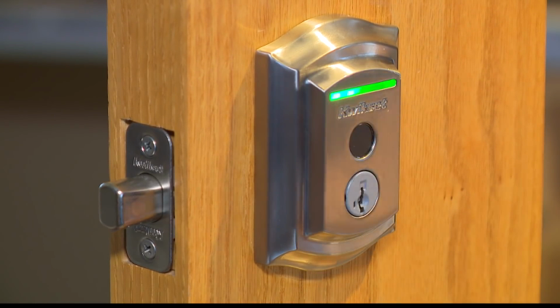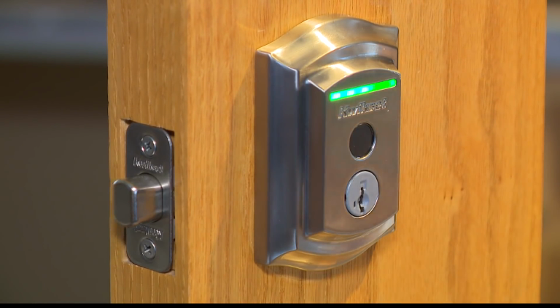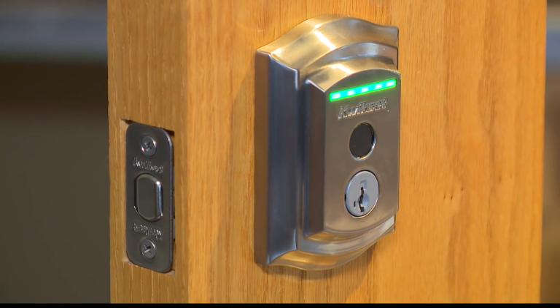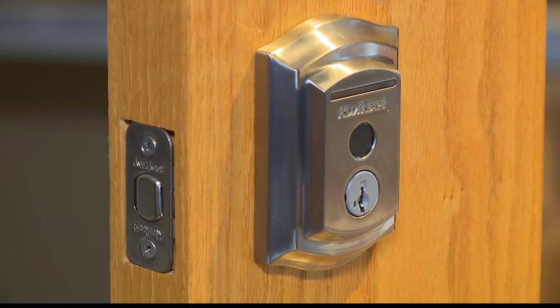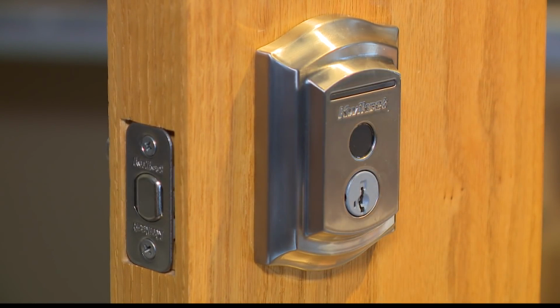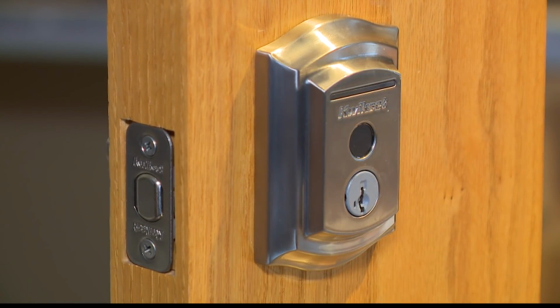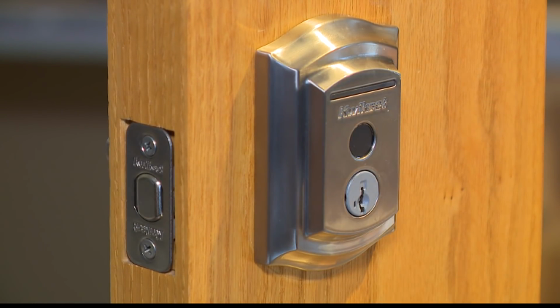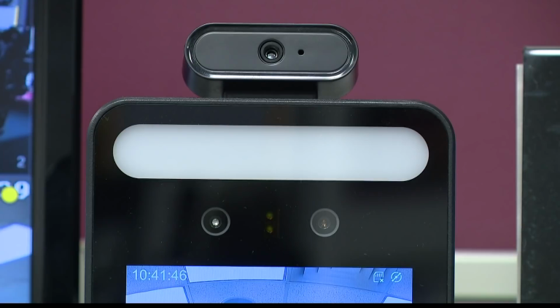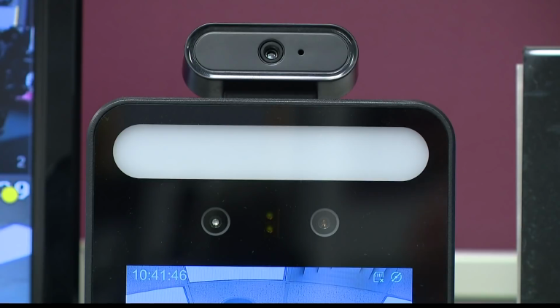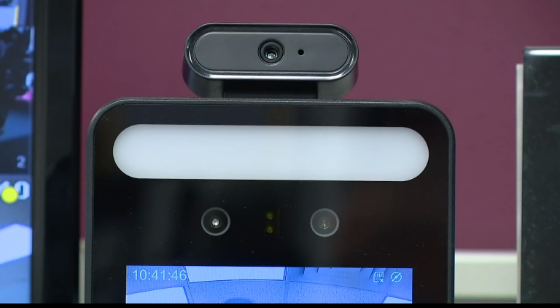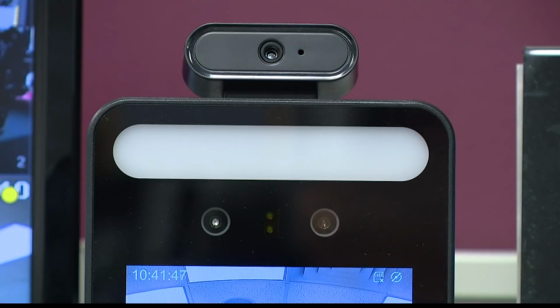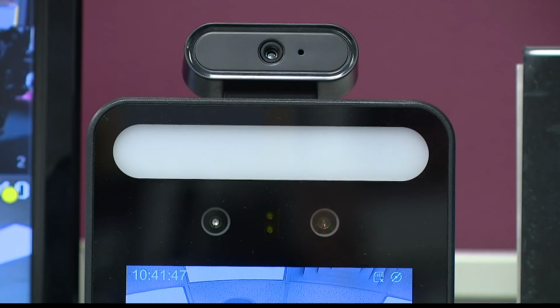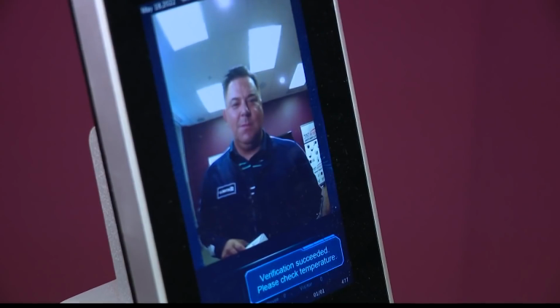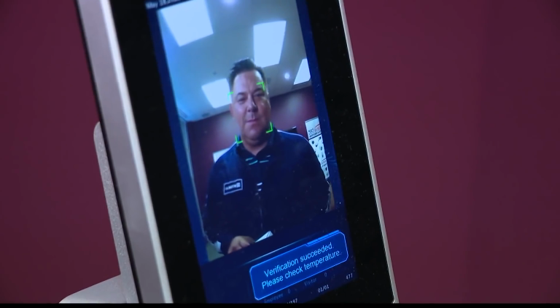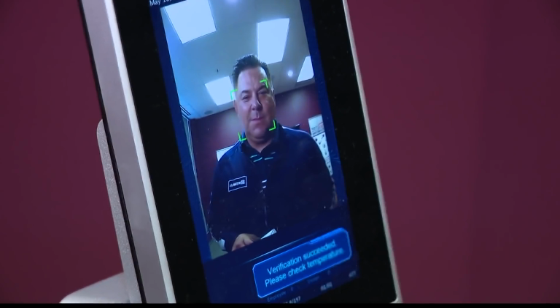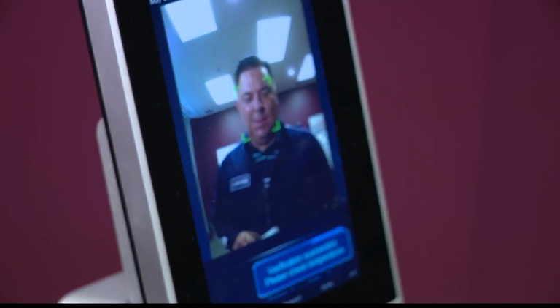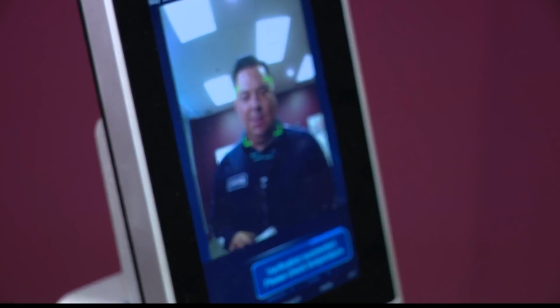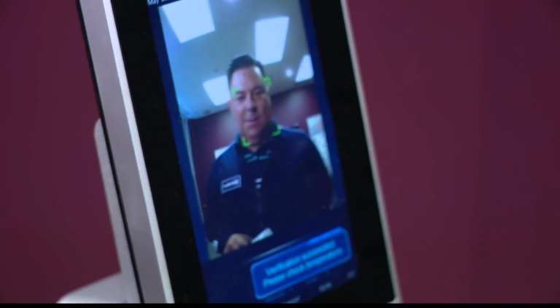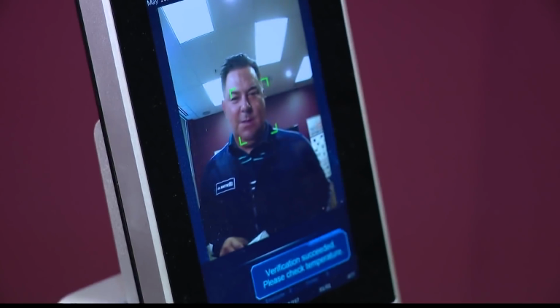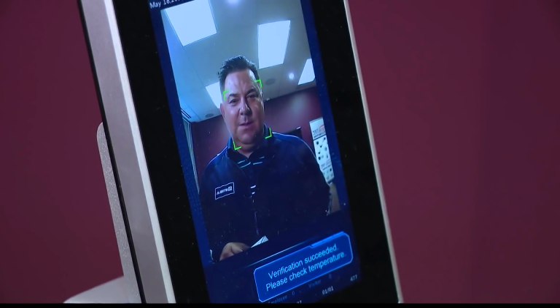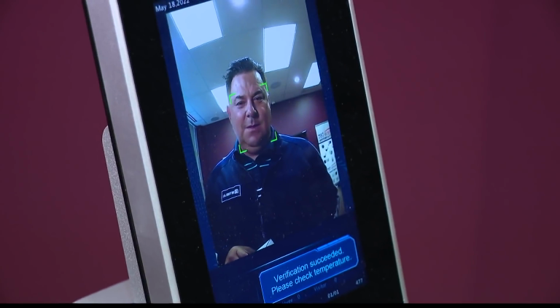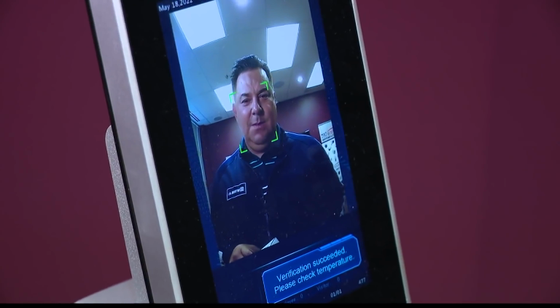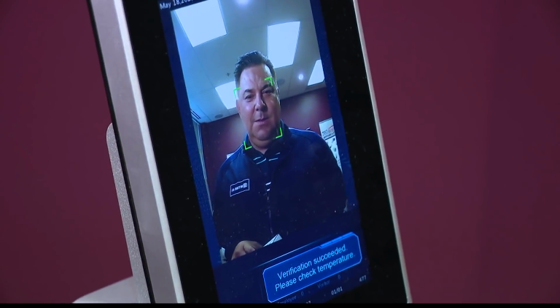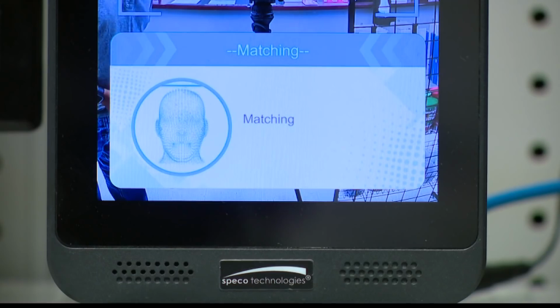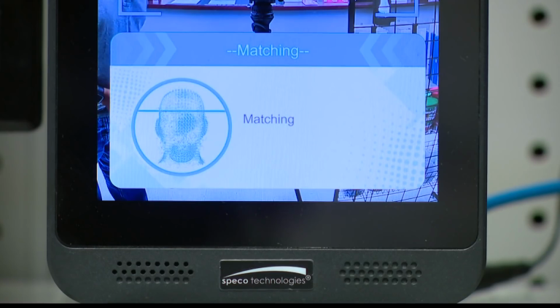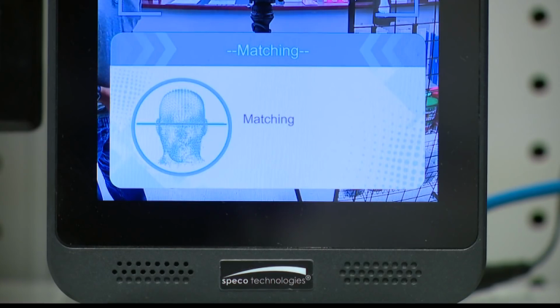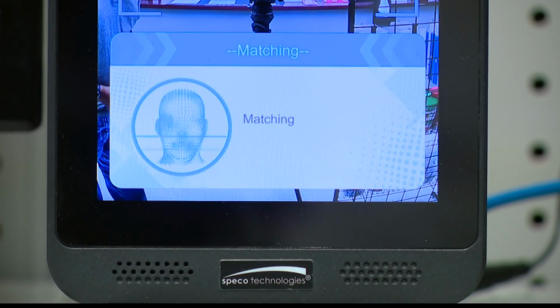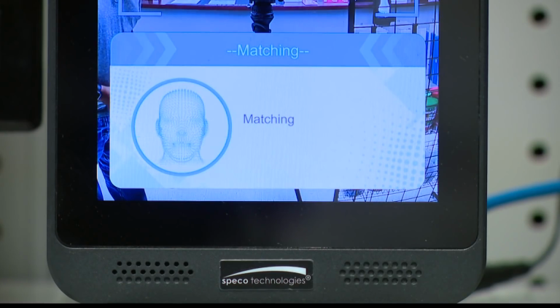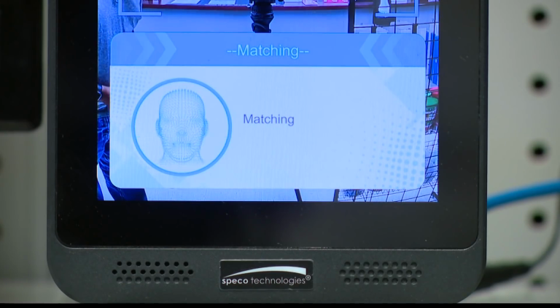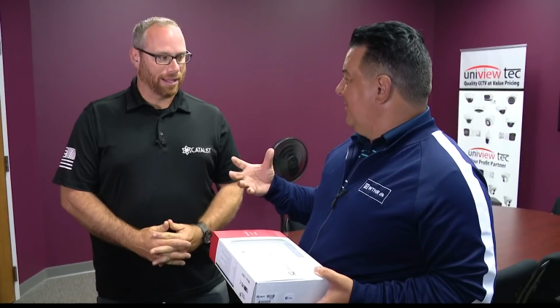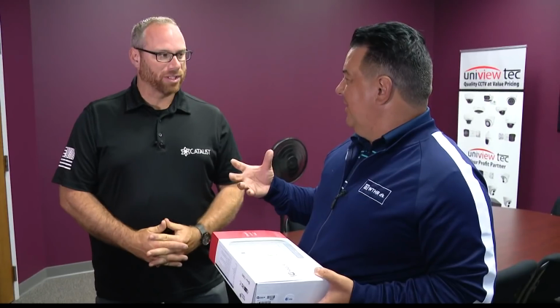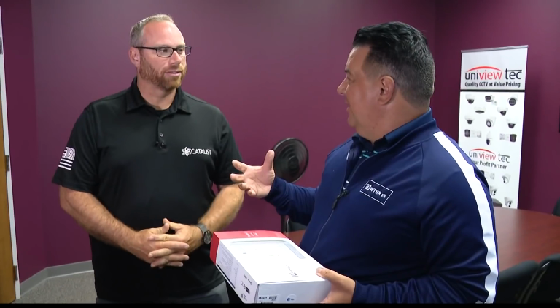Would thumbprints and facial recognition be the two top uses for biometrics? Absolutely.